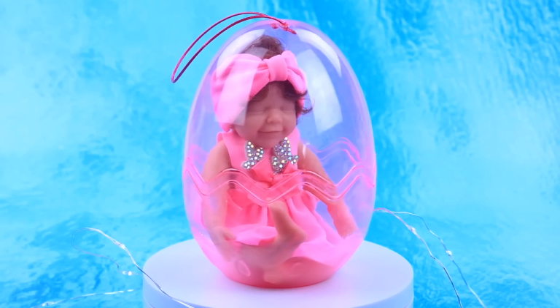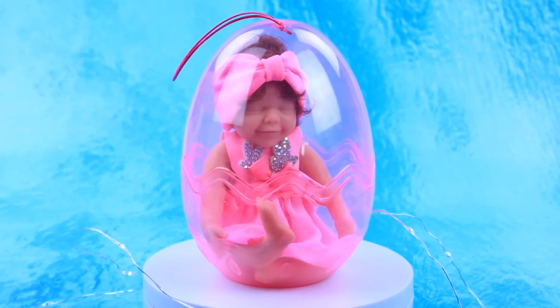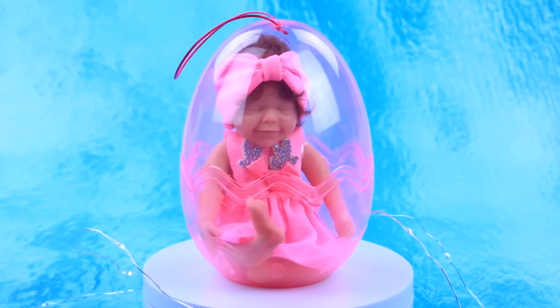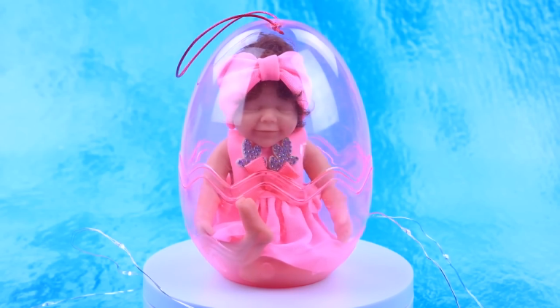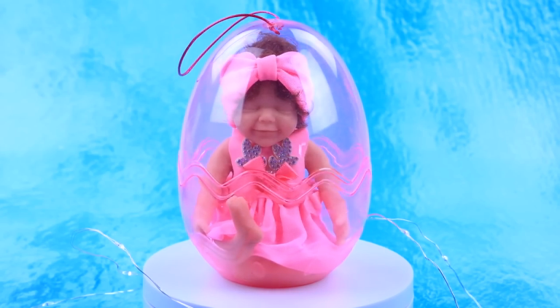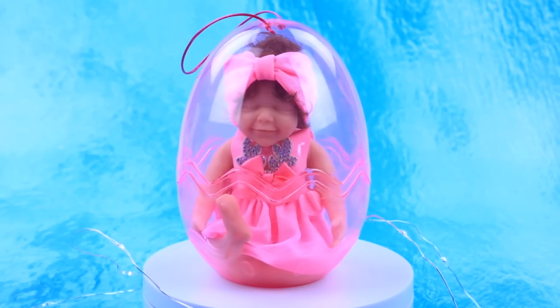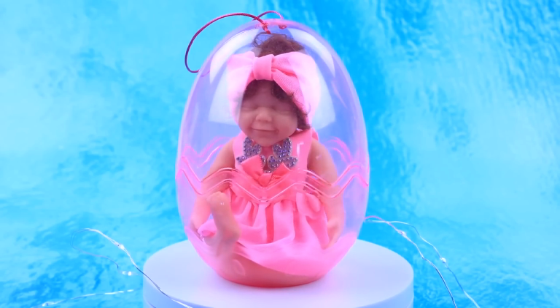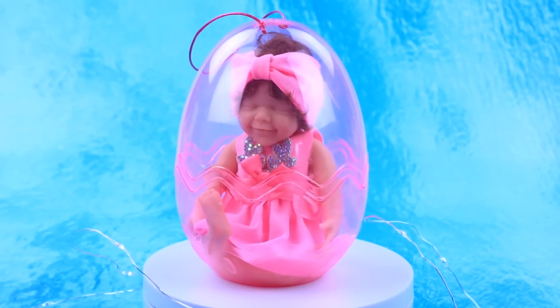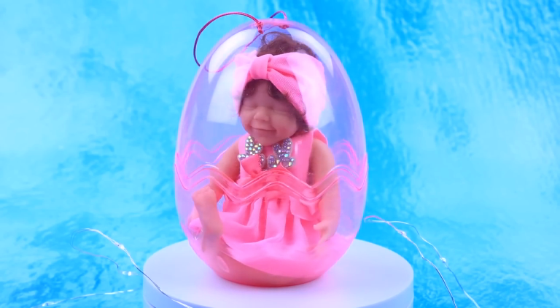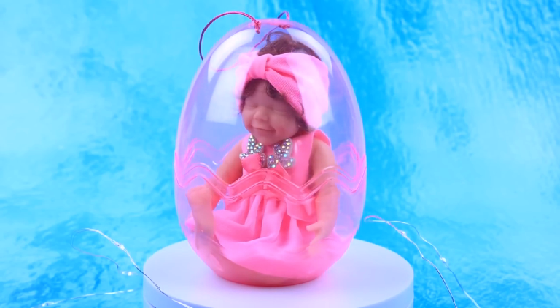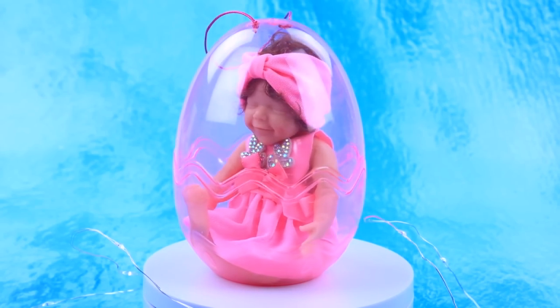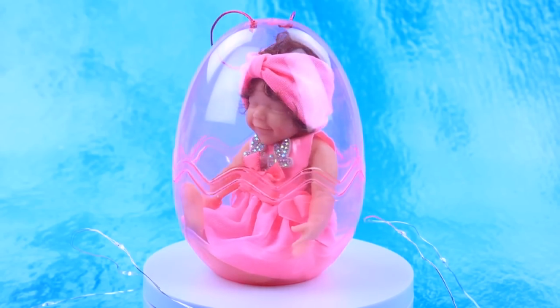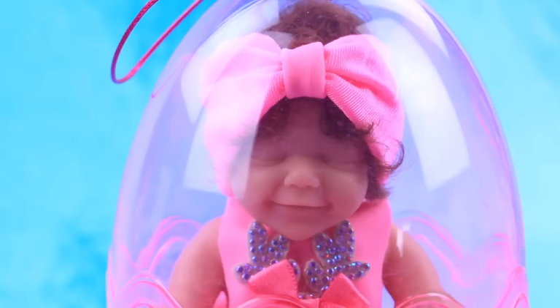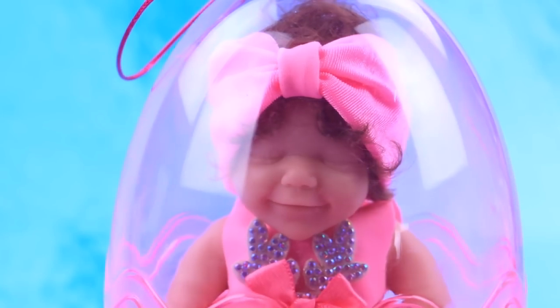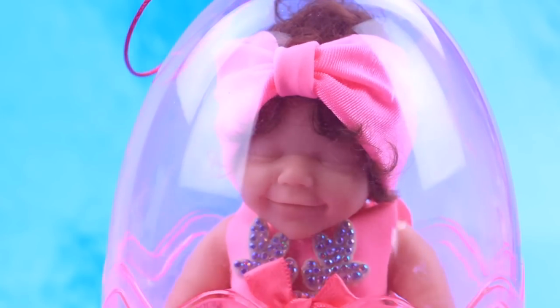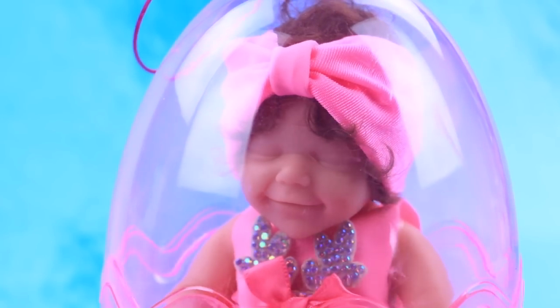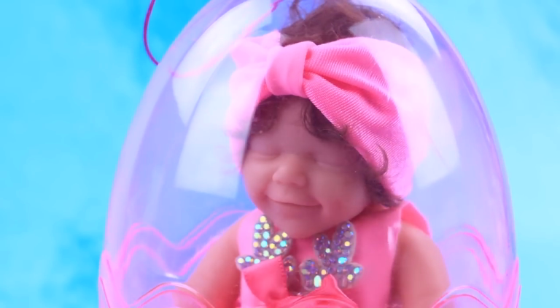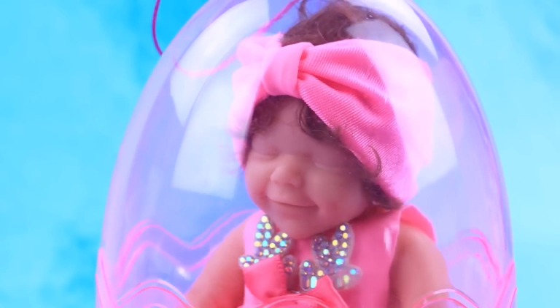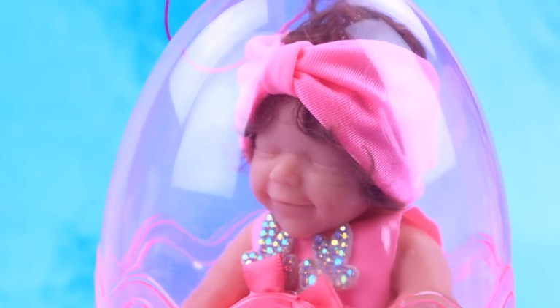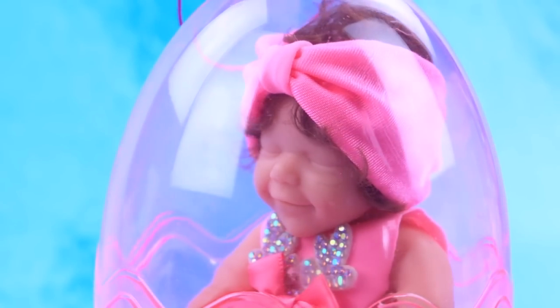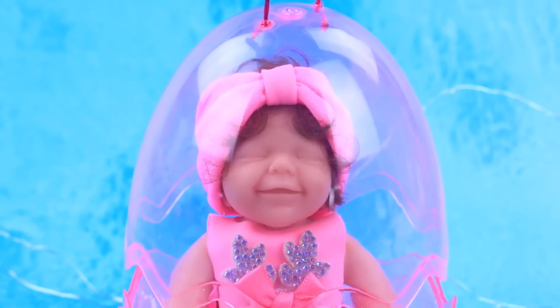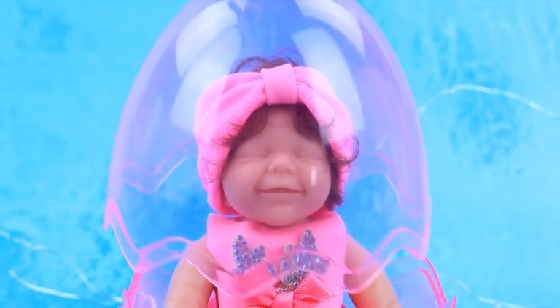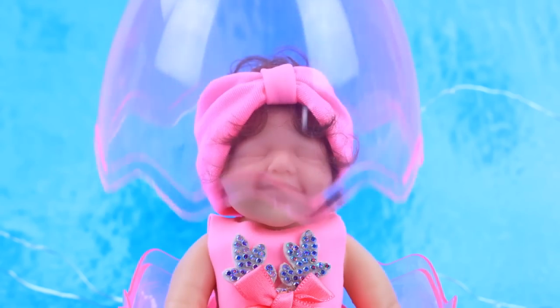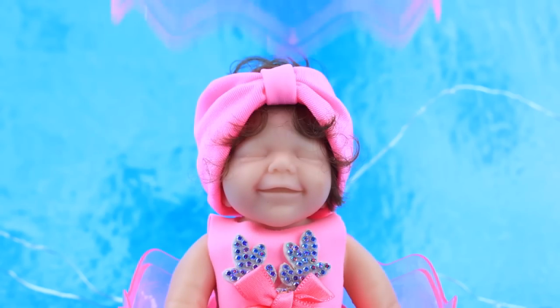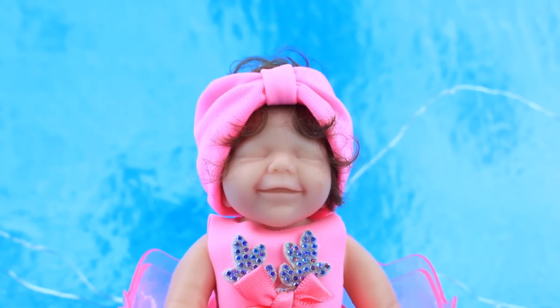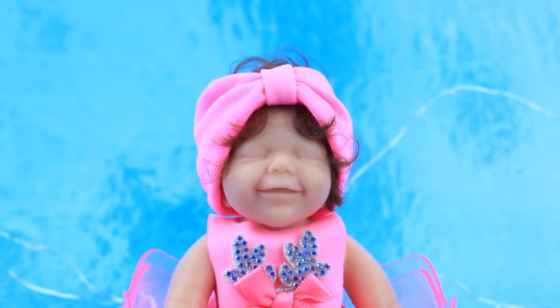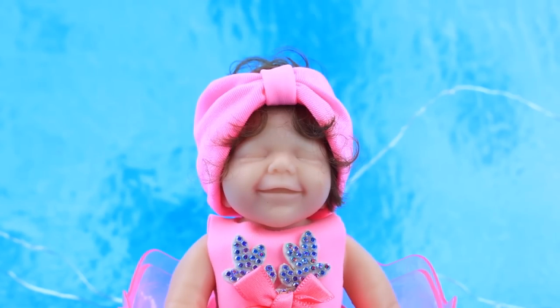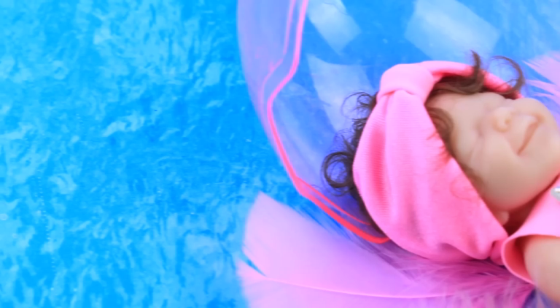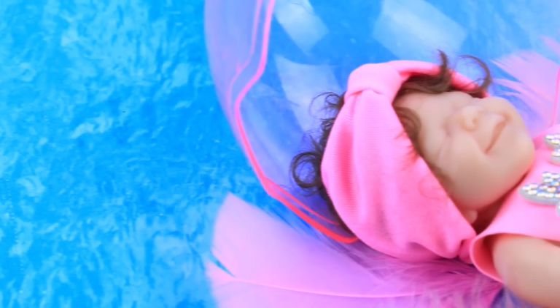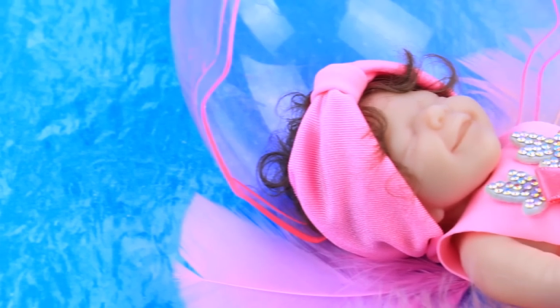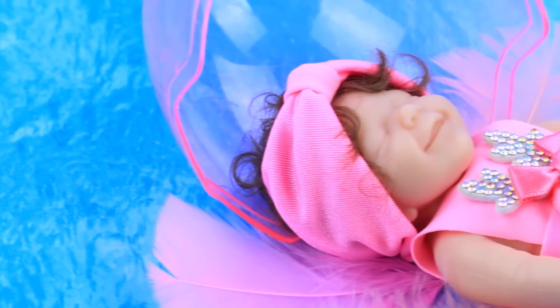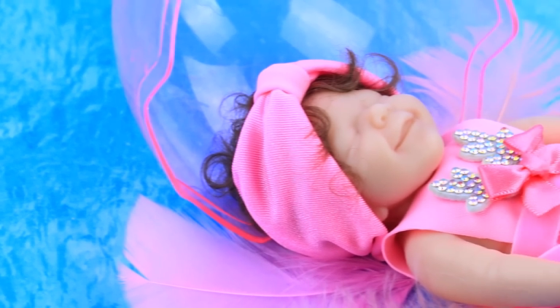Baby hid in the egg. You can even have a photo shoot with it!